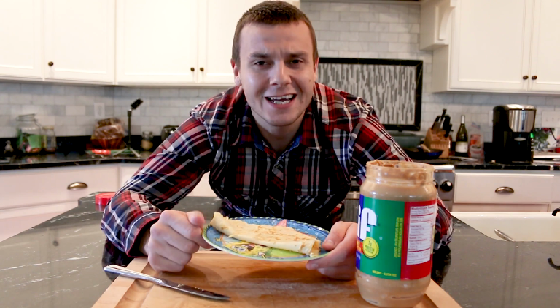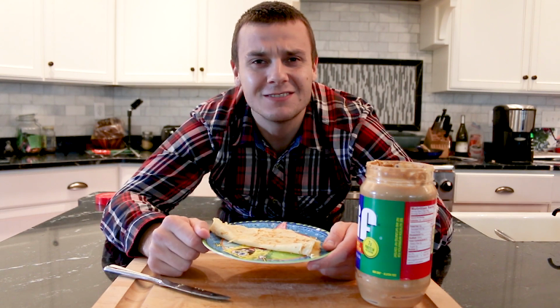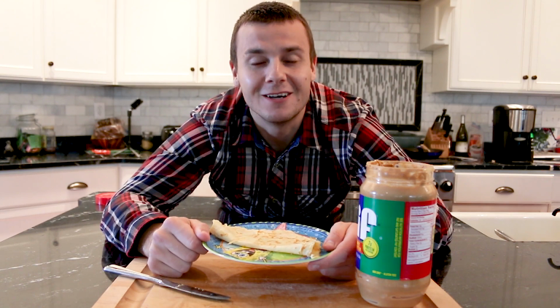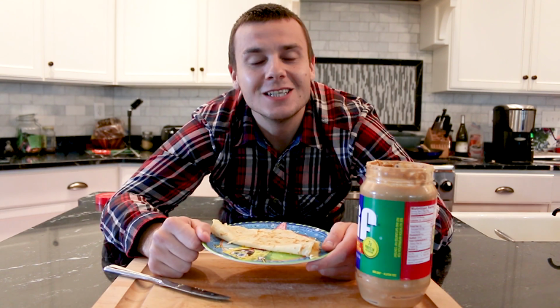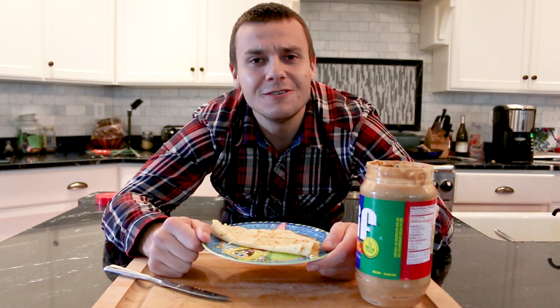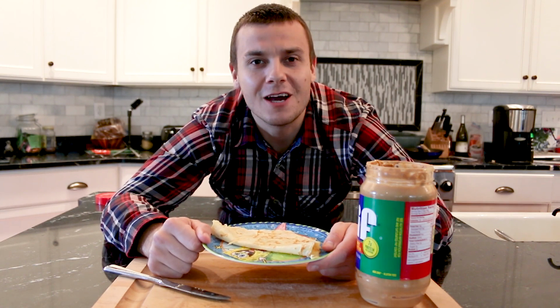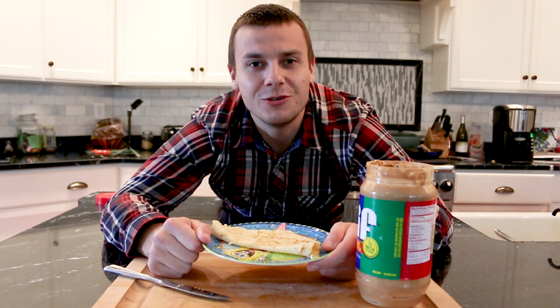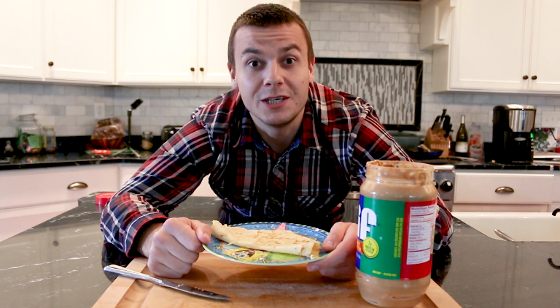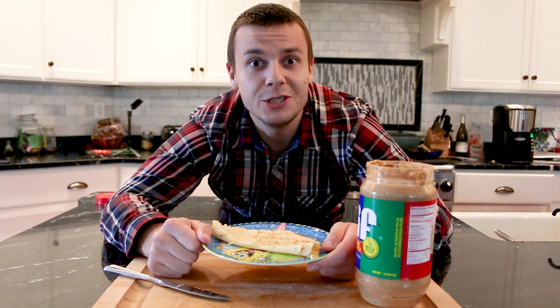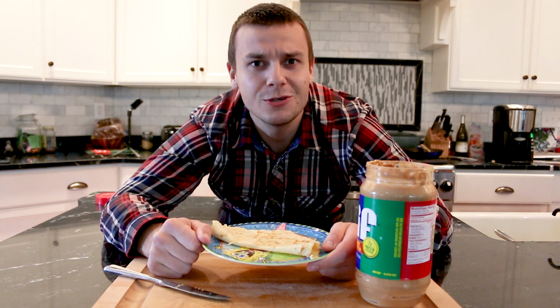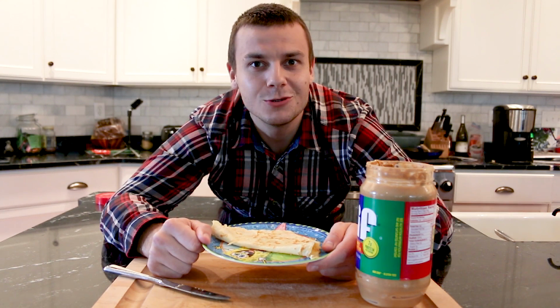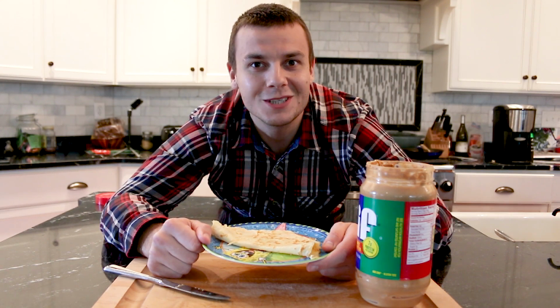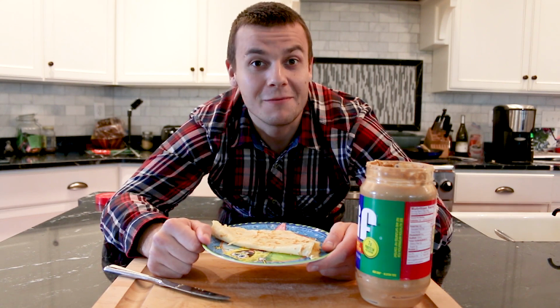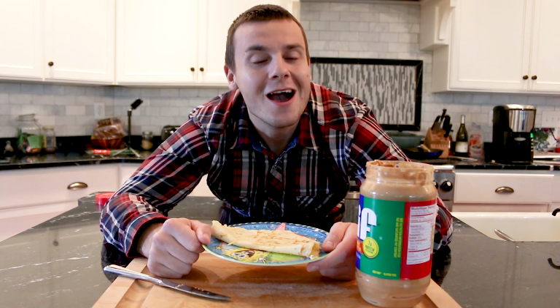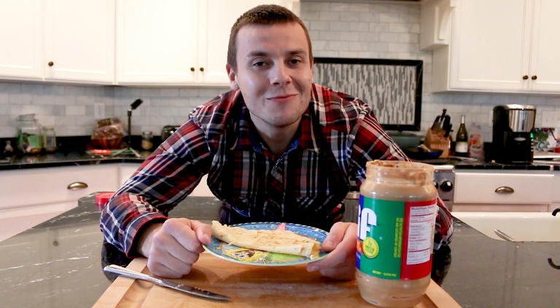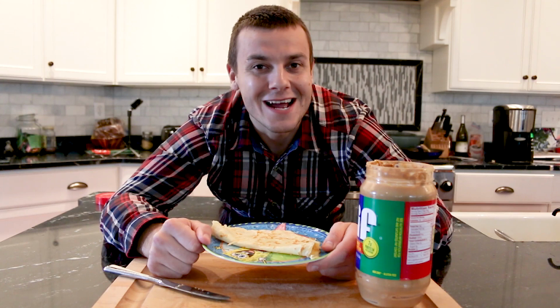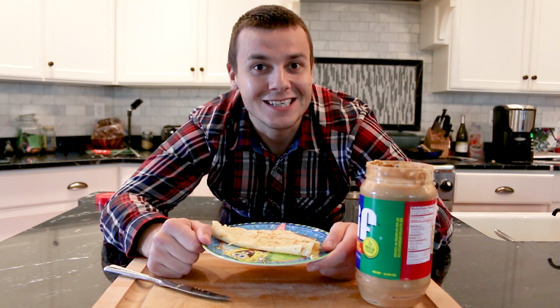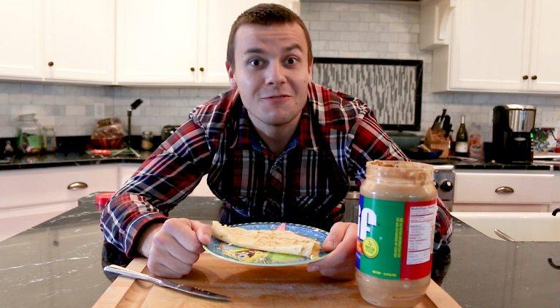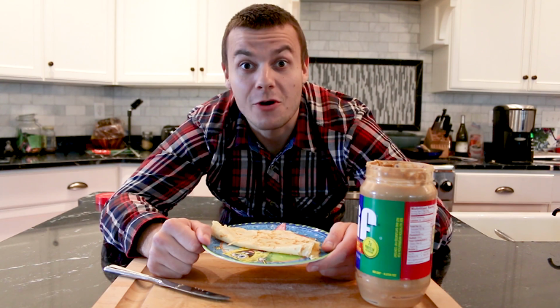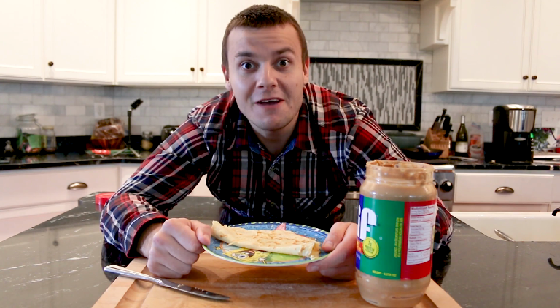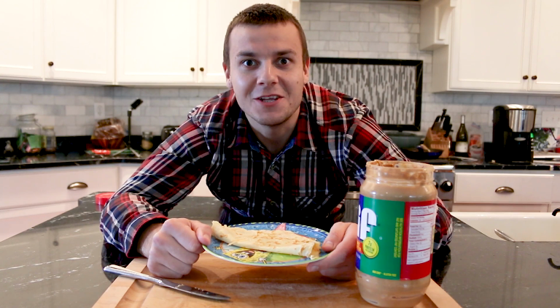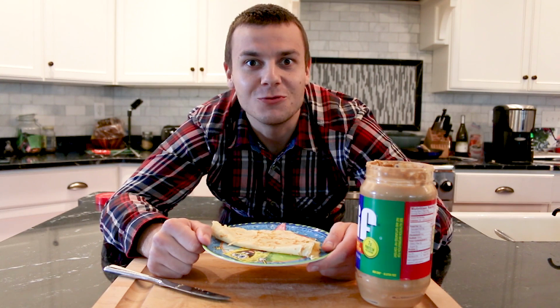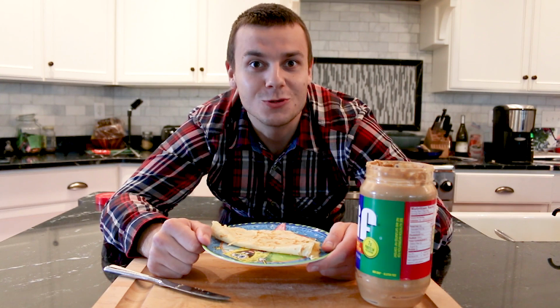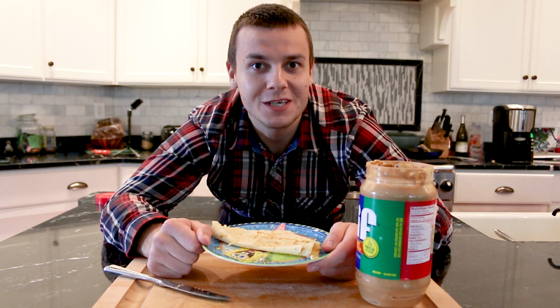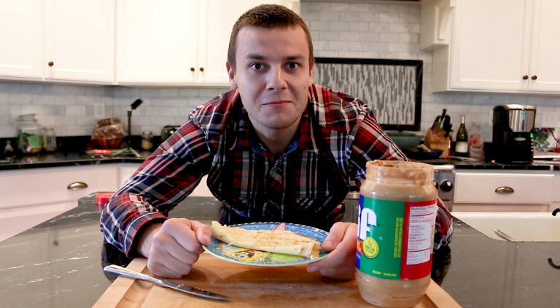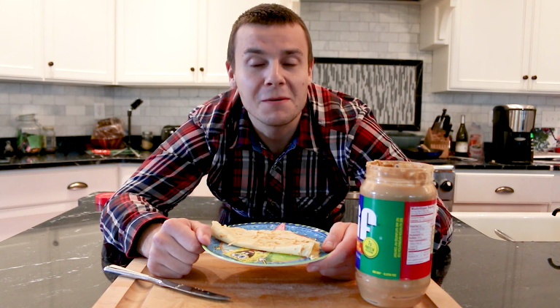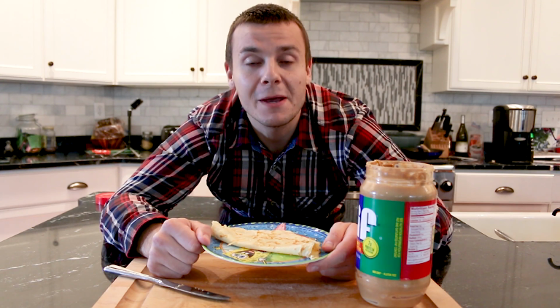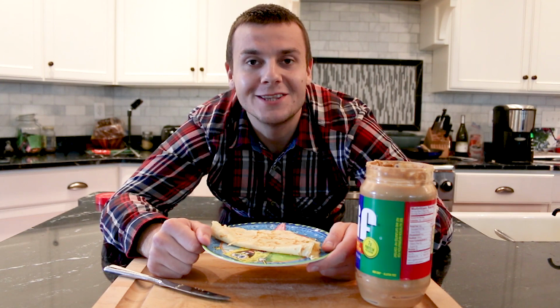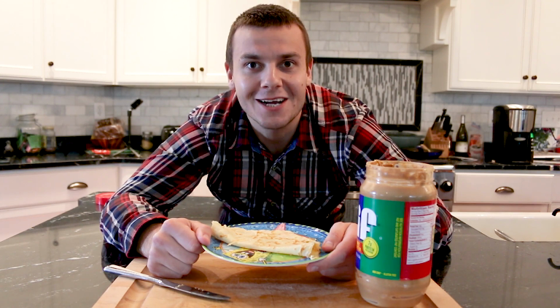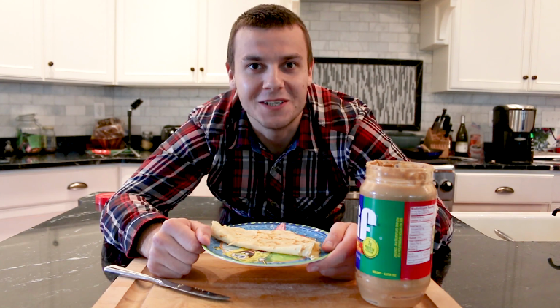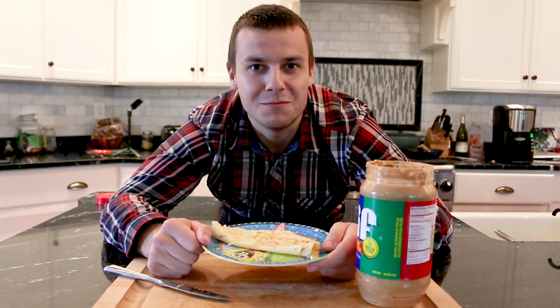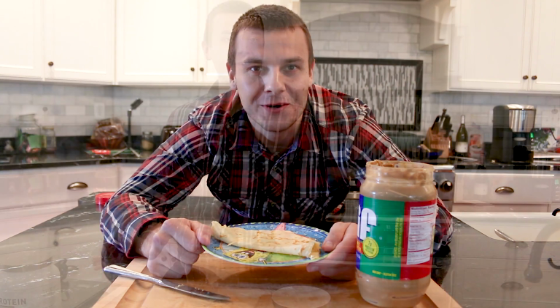Like this one. So if you are new here, be sure to subscribe. Rumour has it, for every new subscriber, a baby dragon is born.